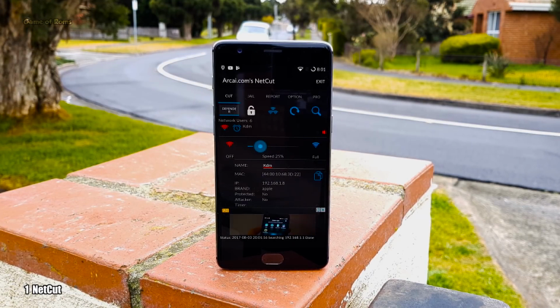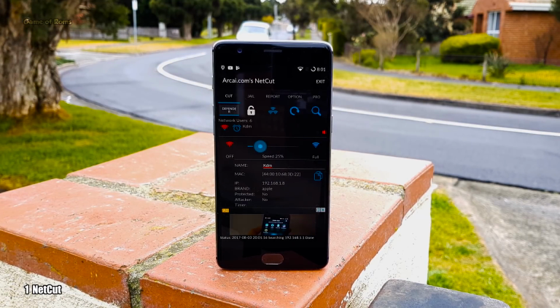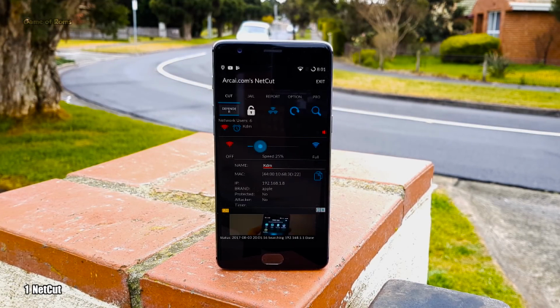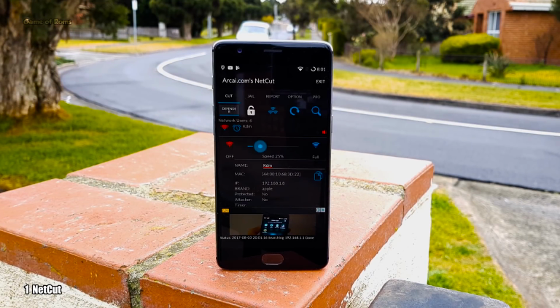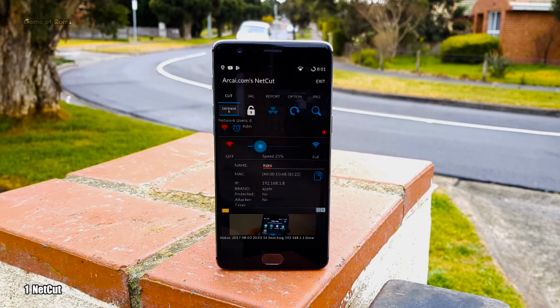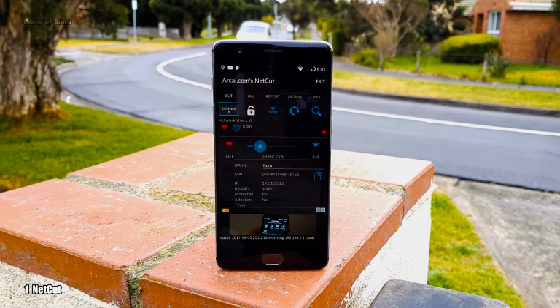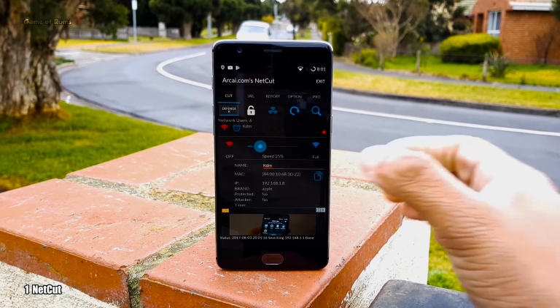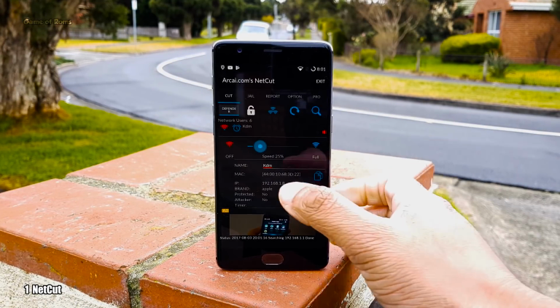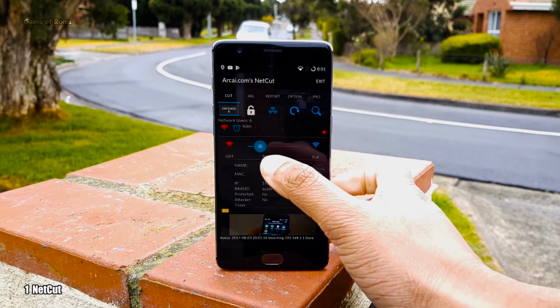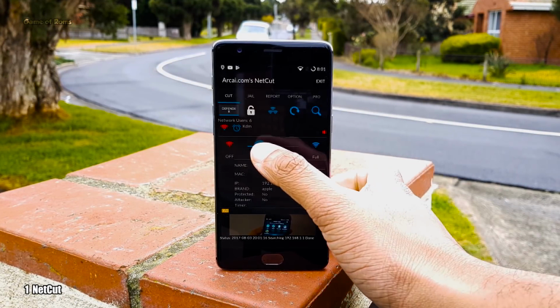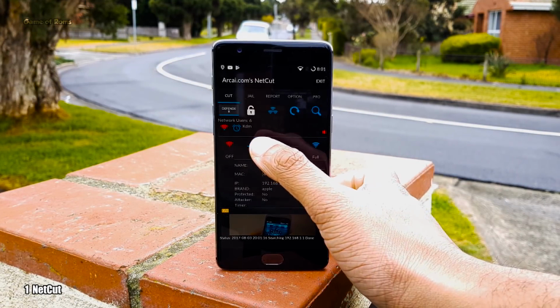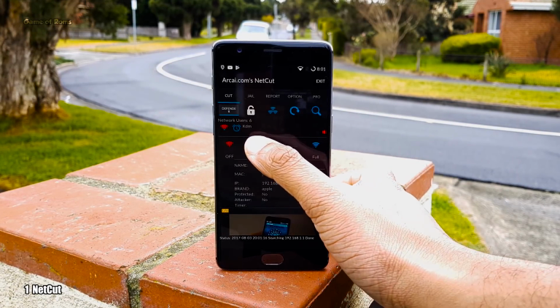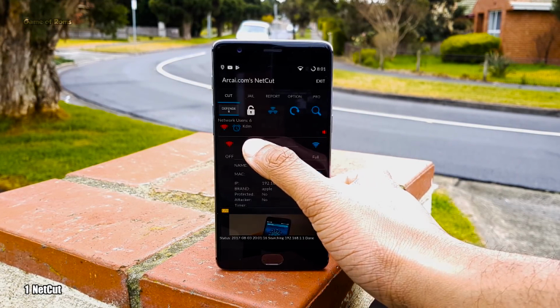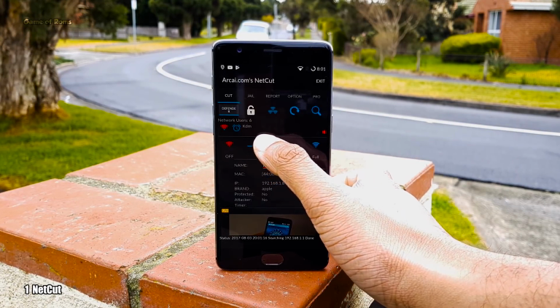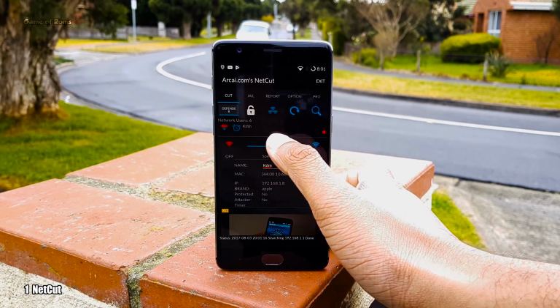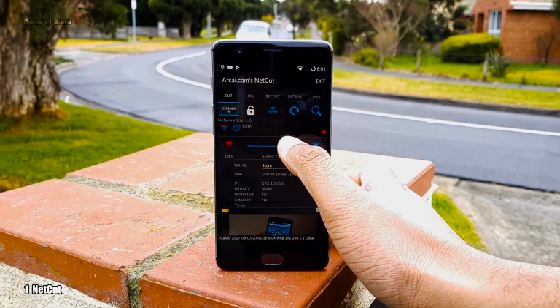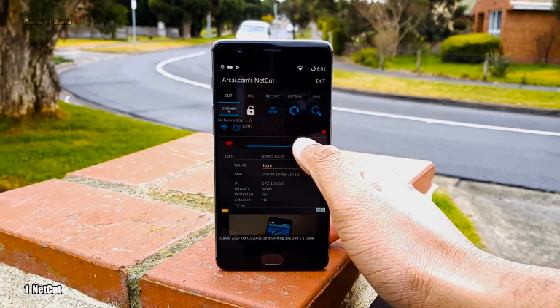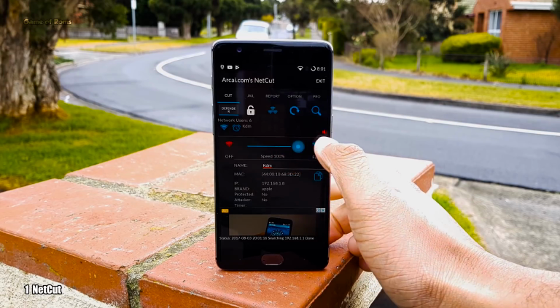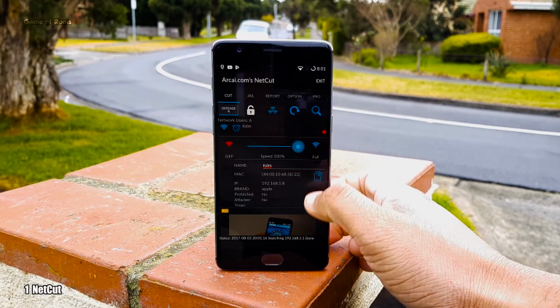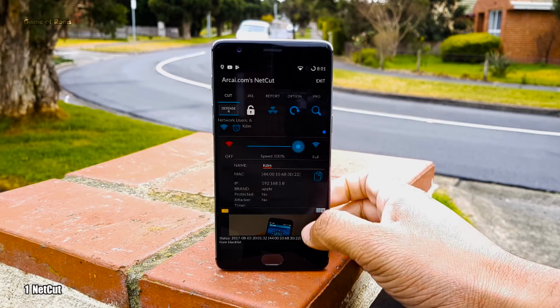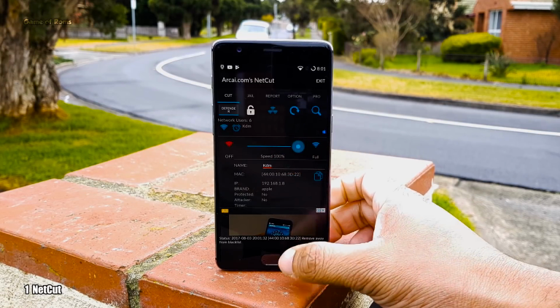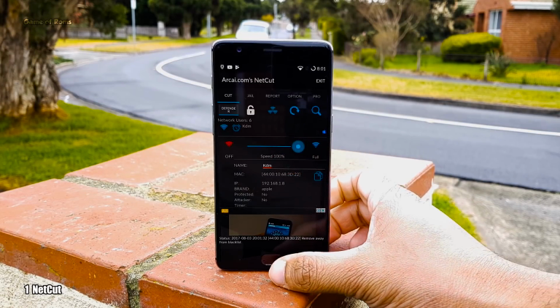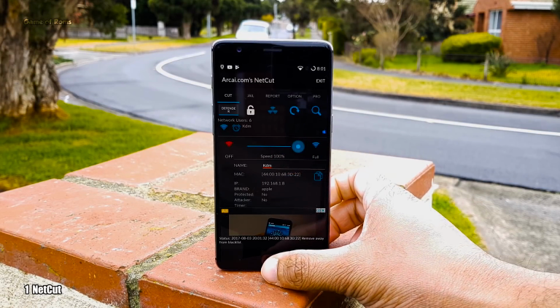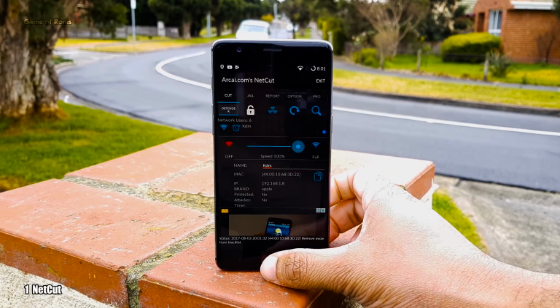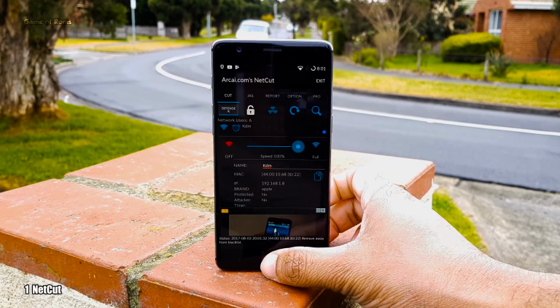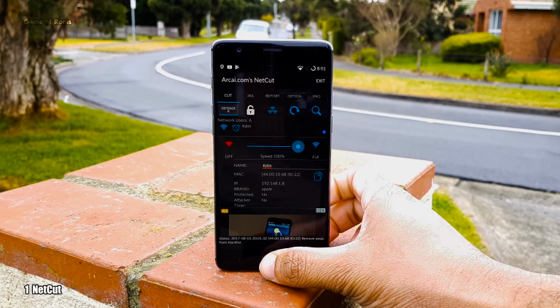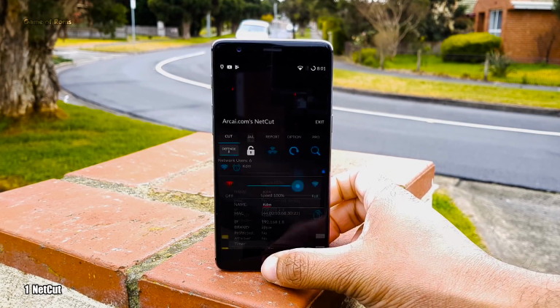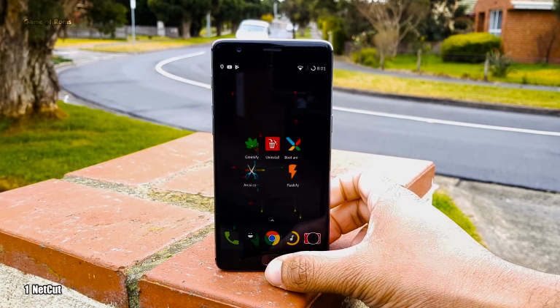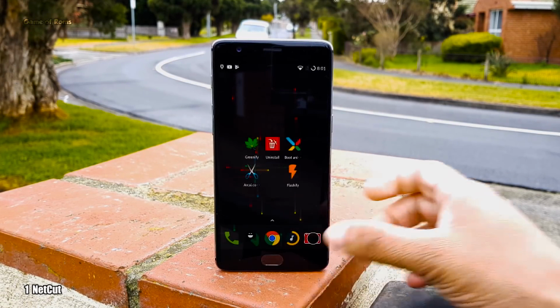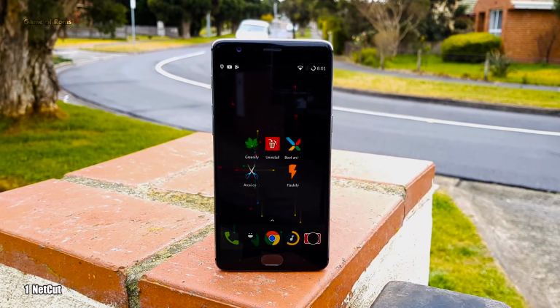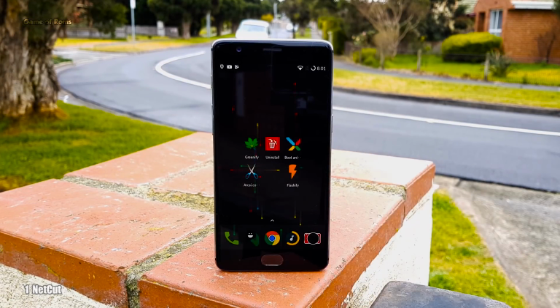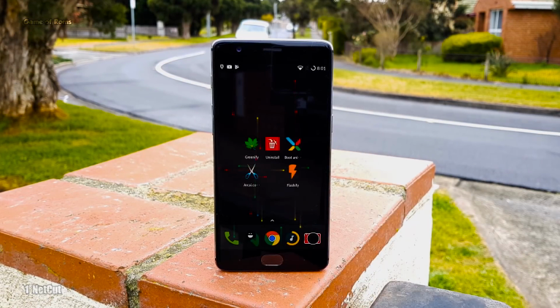But be careful, don't use this app at your school or college. Otherwise you might go to jail as well.